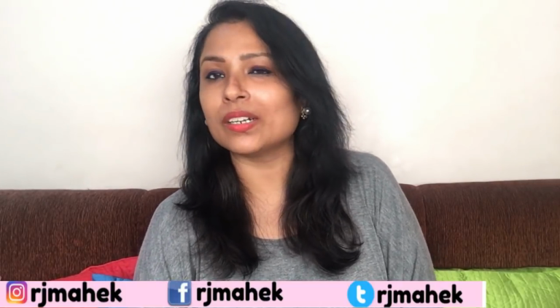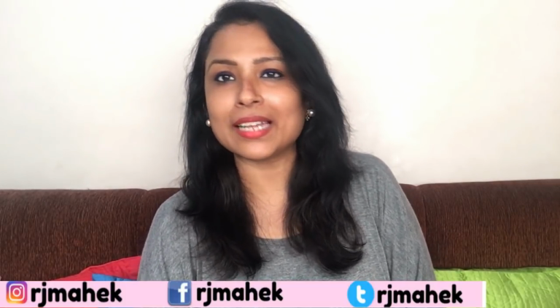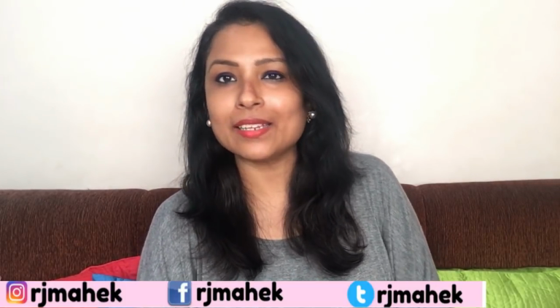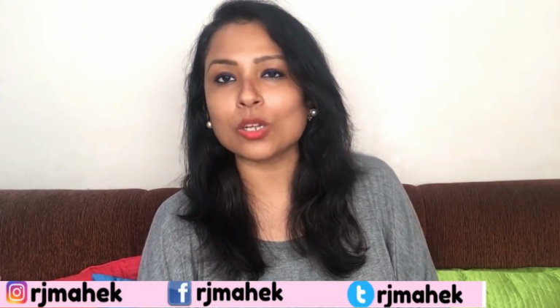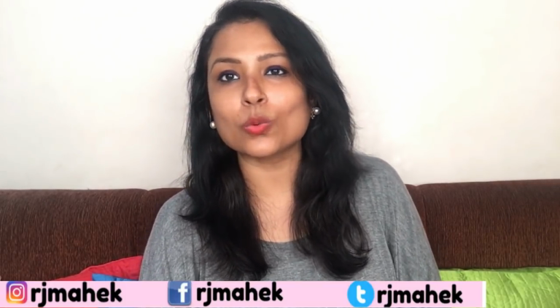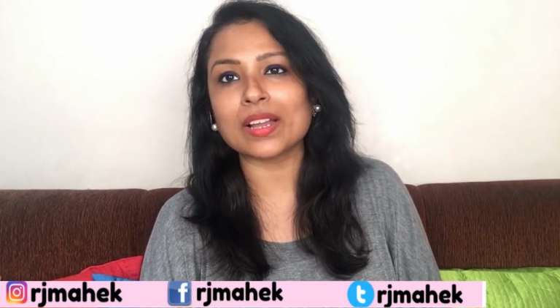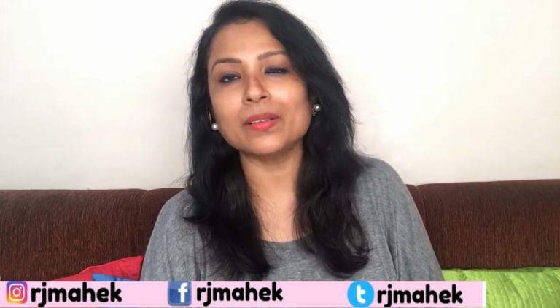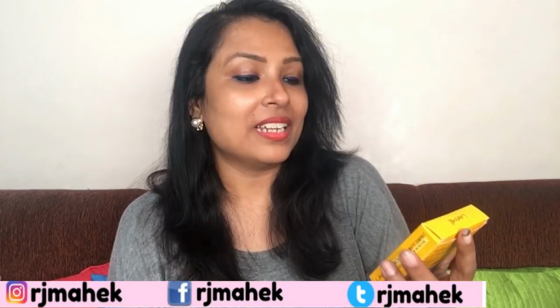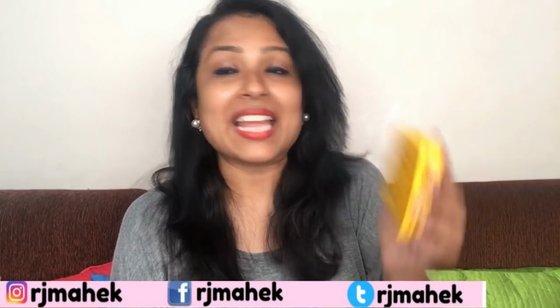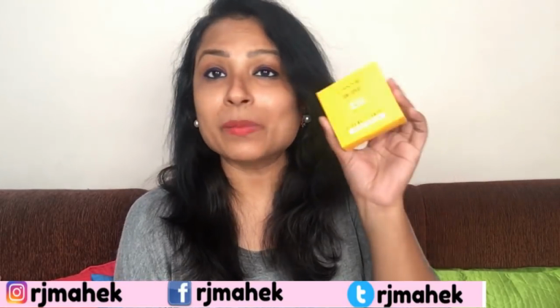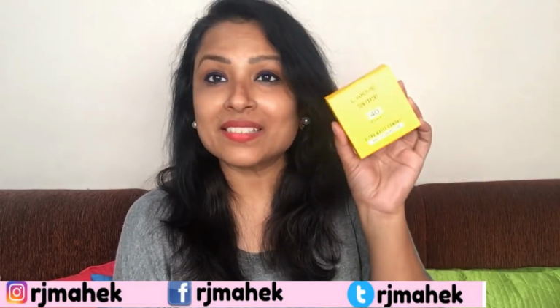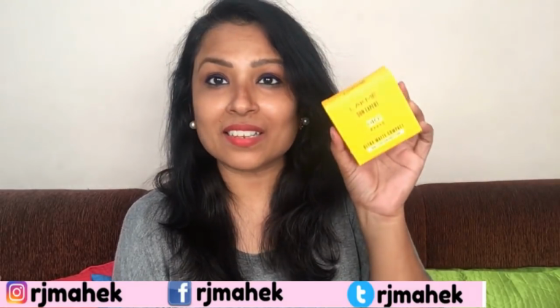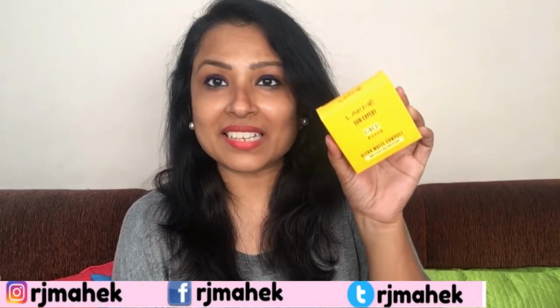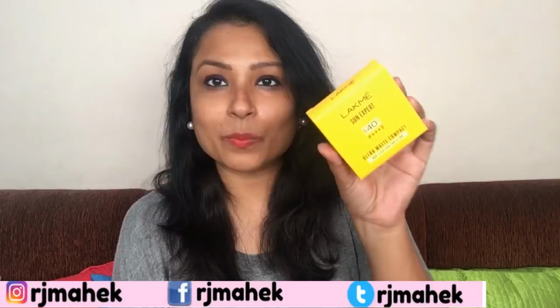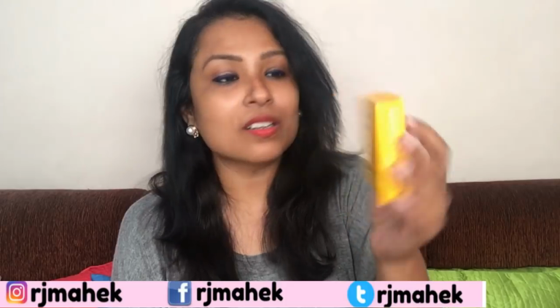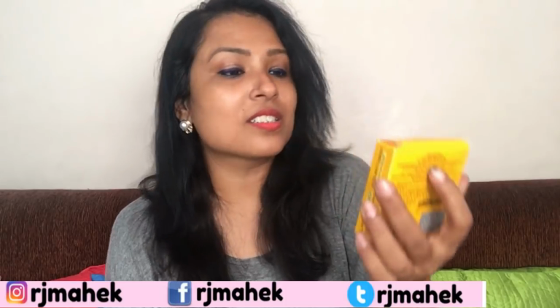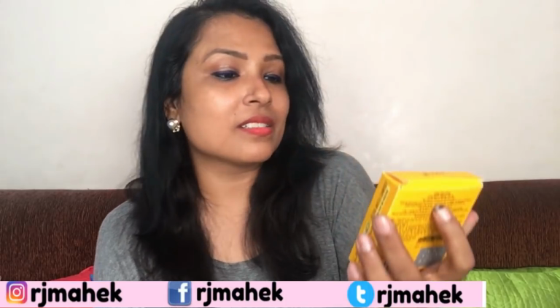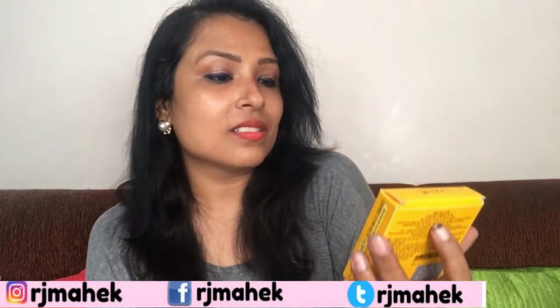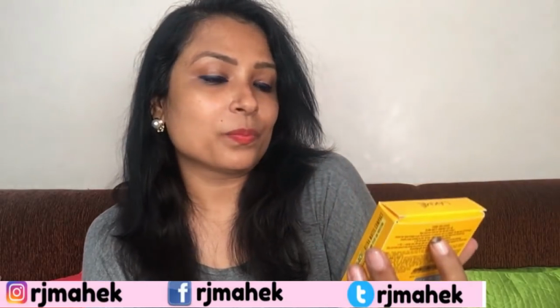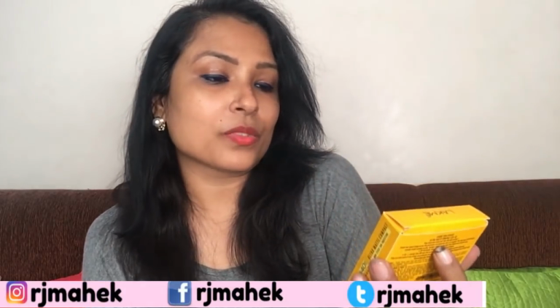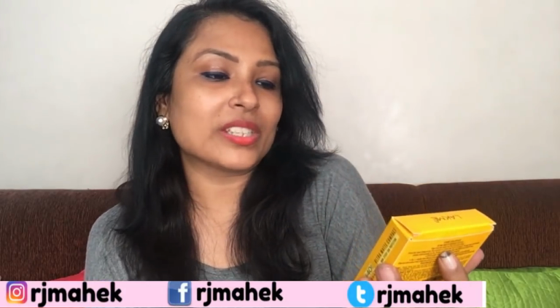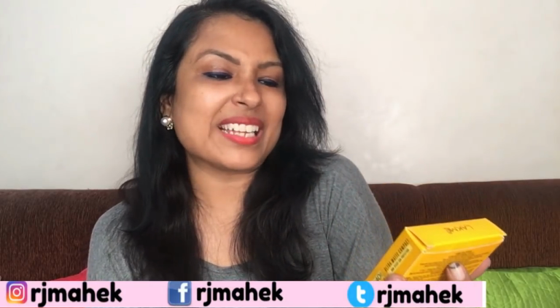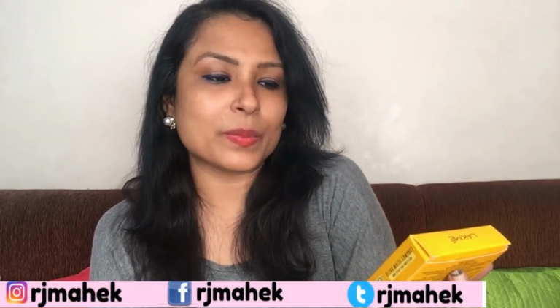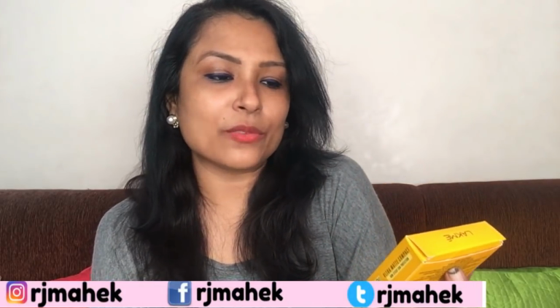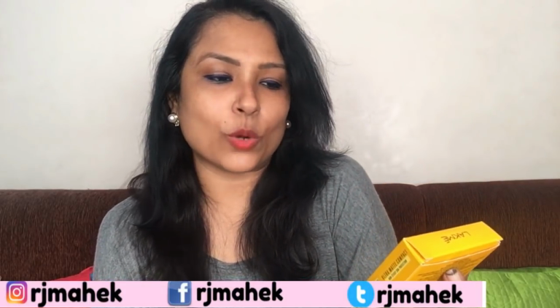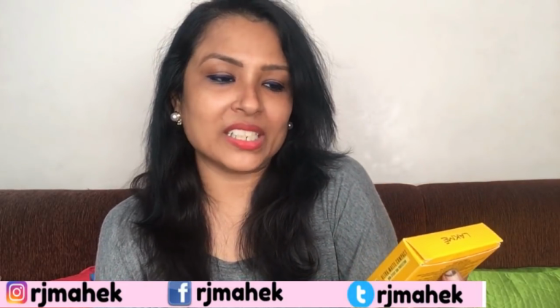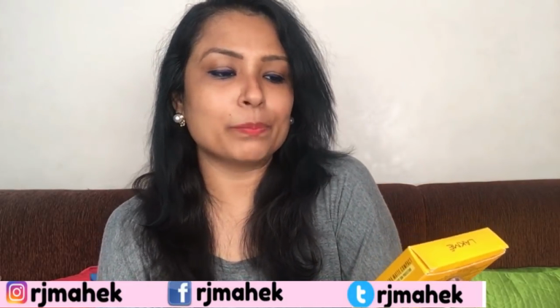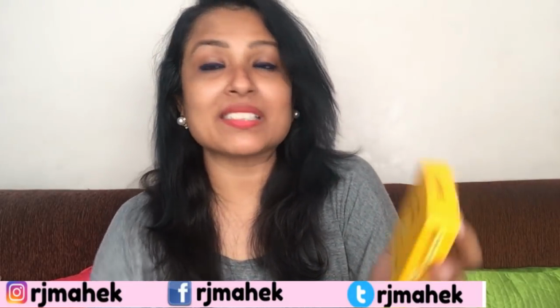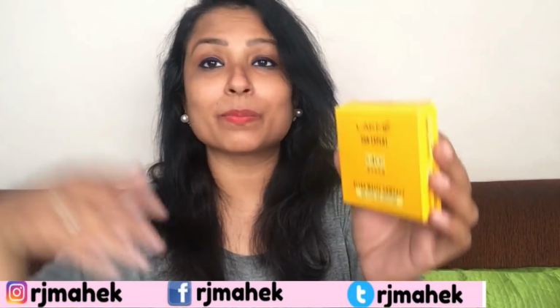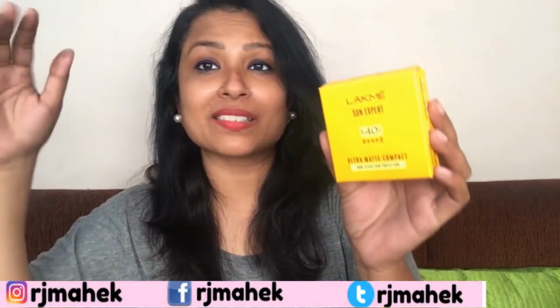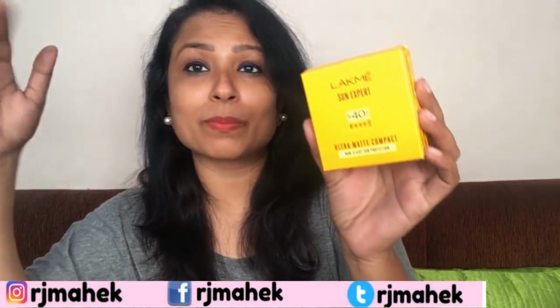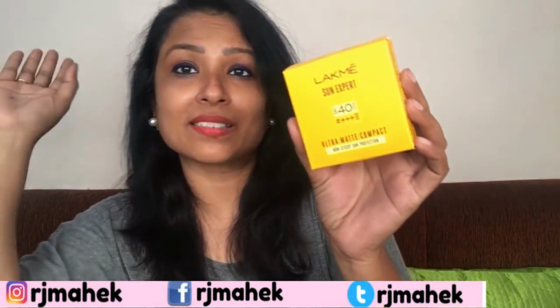There is a new launch — Like Me Sun Expert with SPF 40++++.